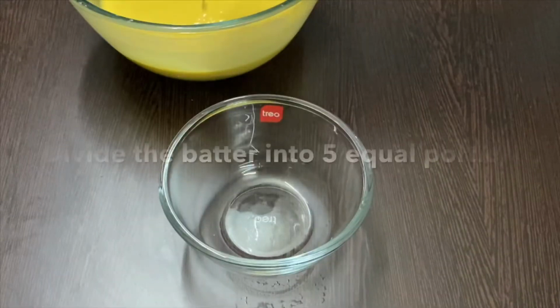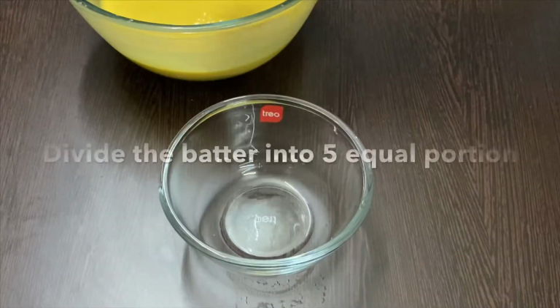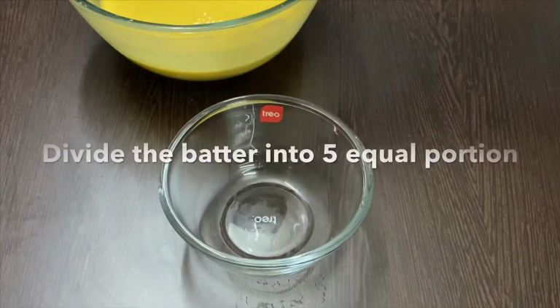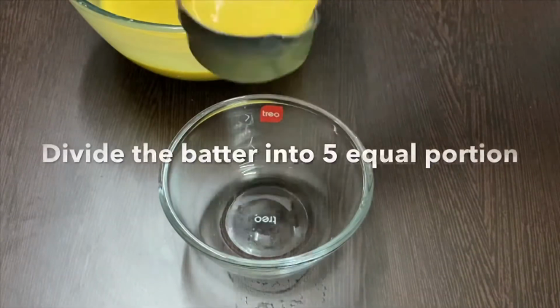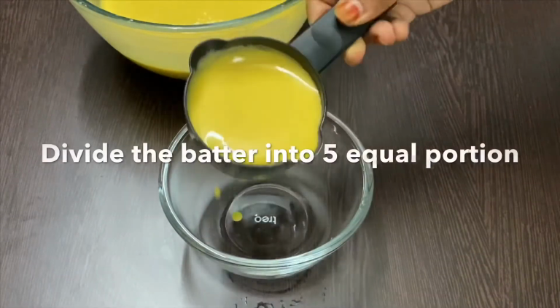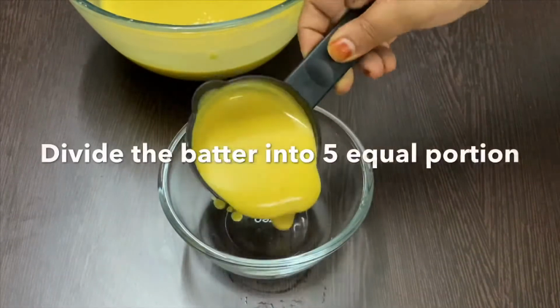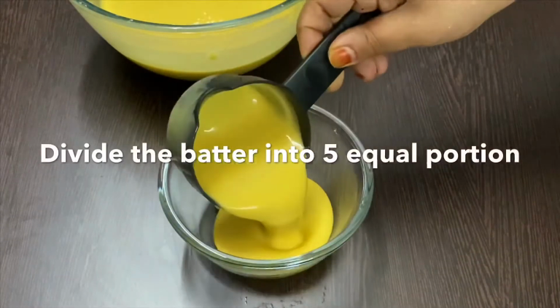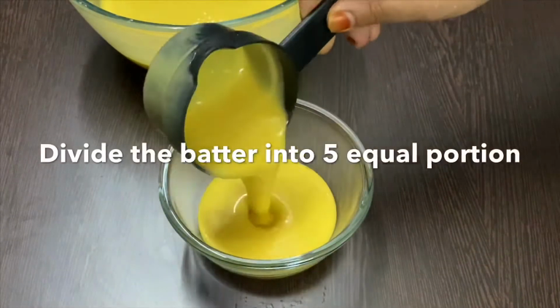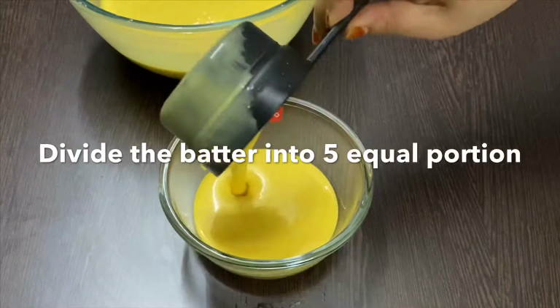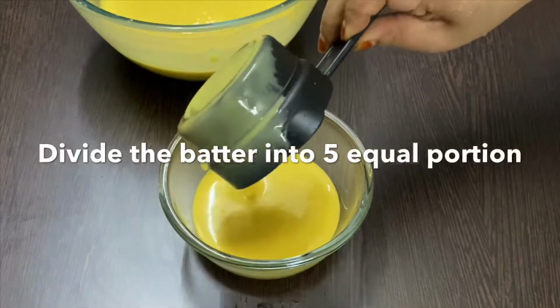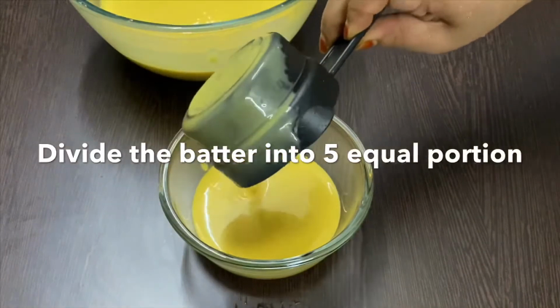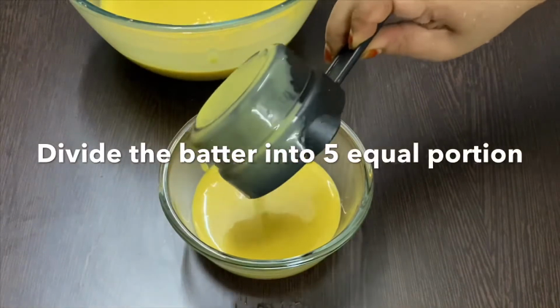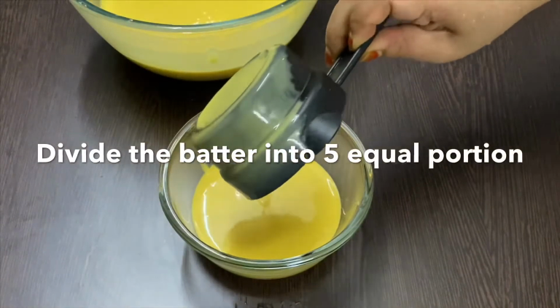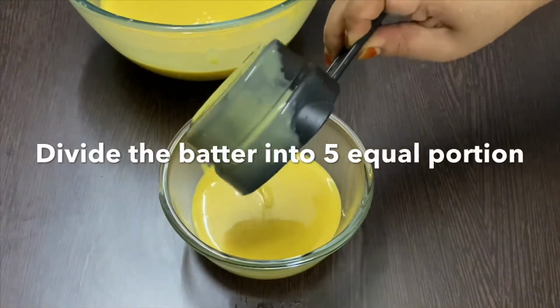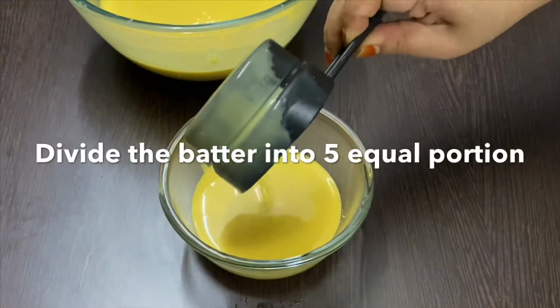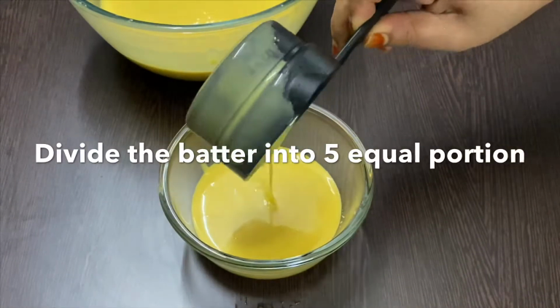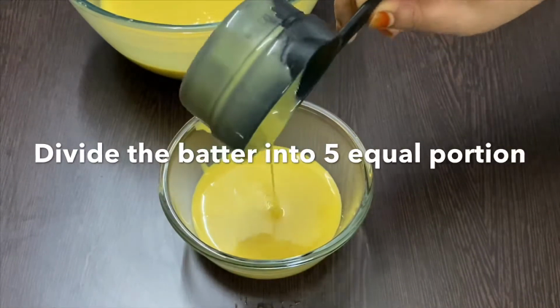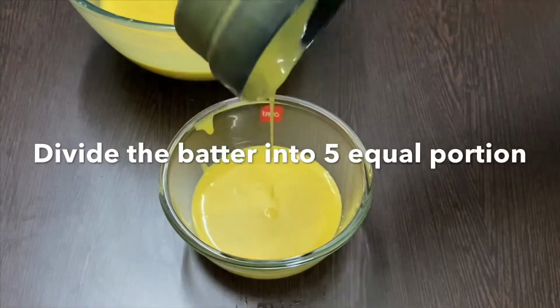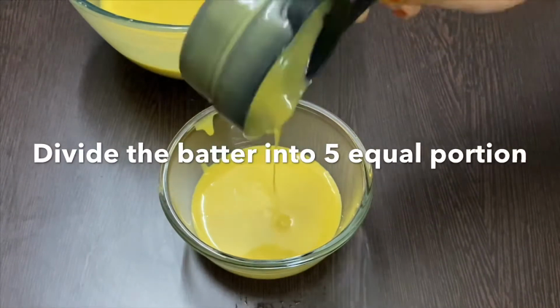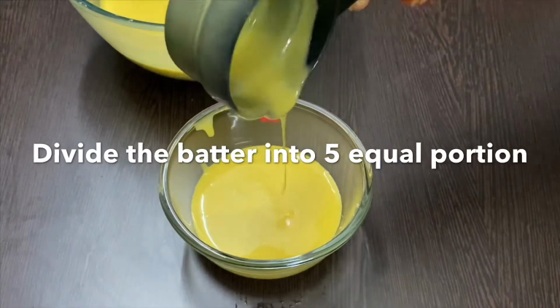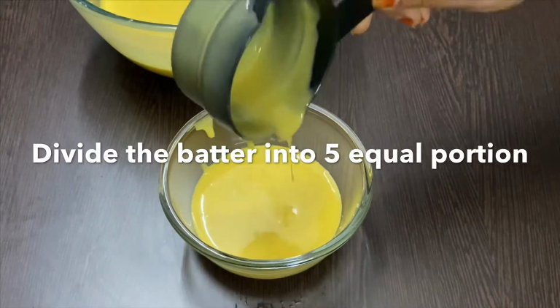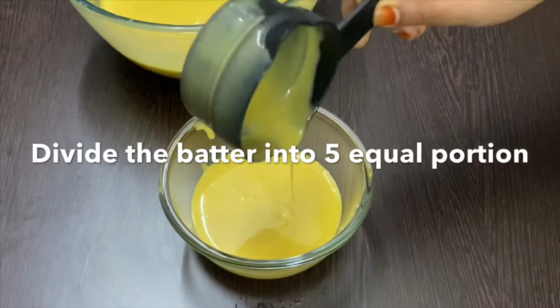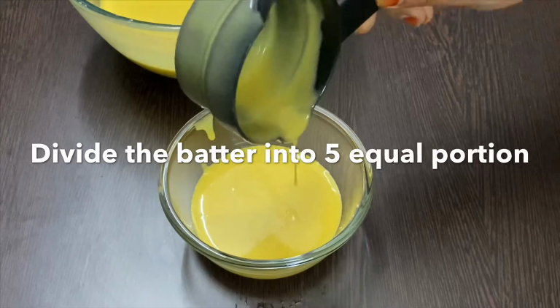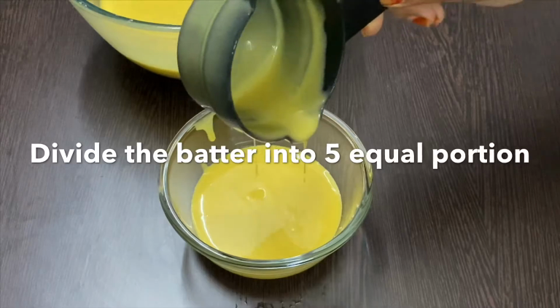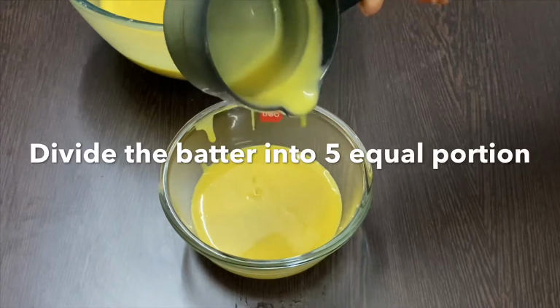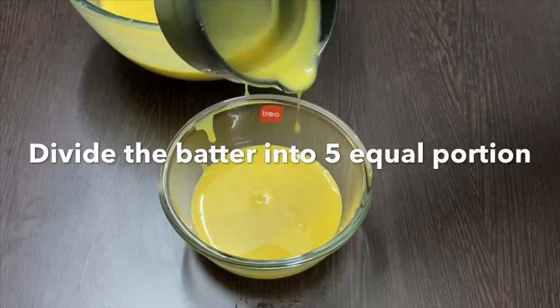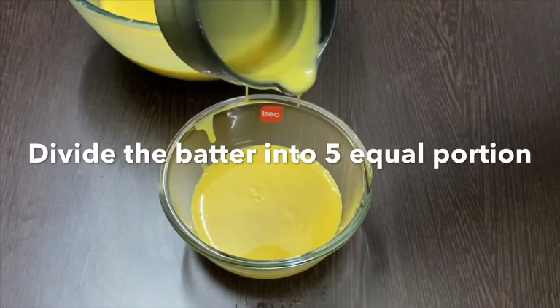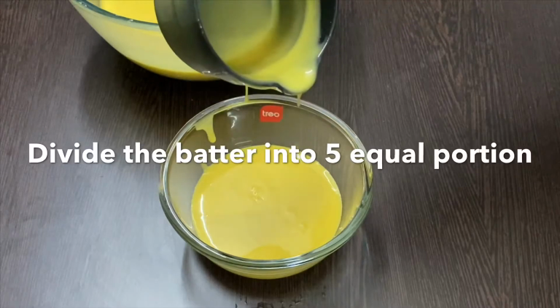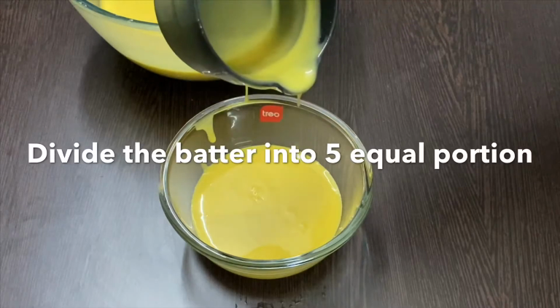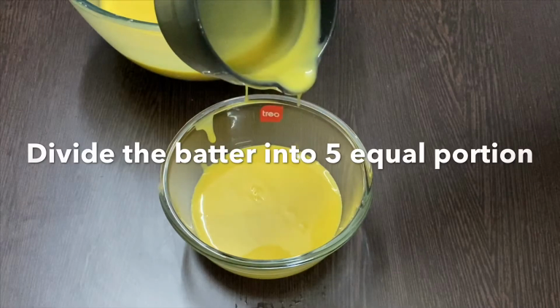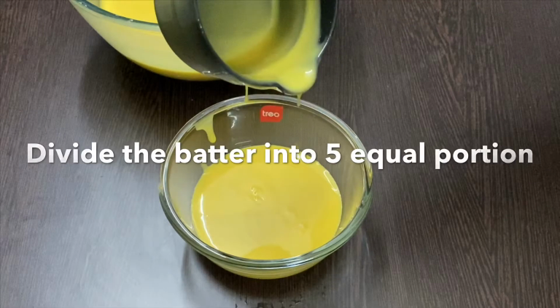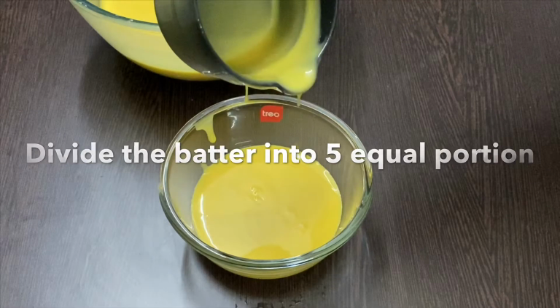Divide the batter into 5 equal portions and add the colours according to your choice.